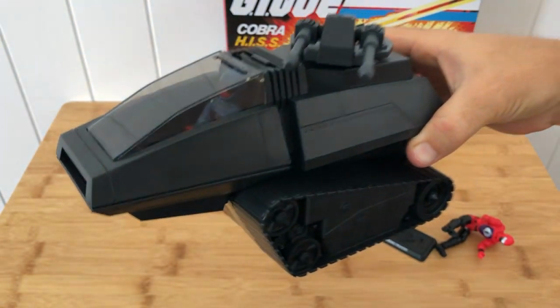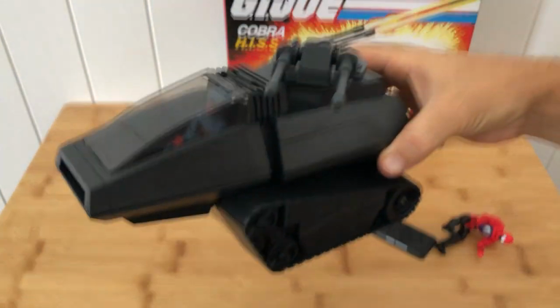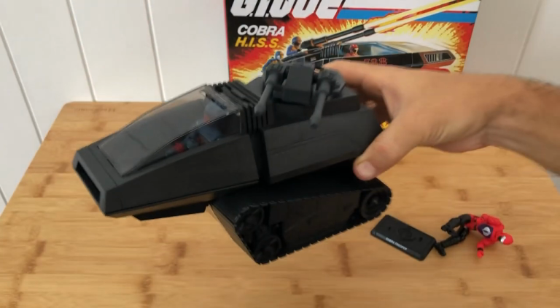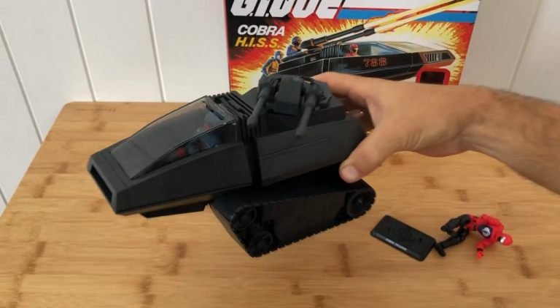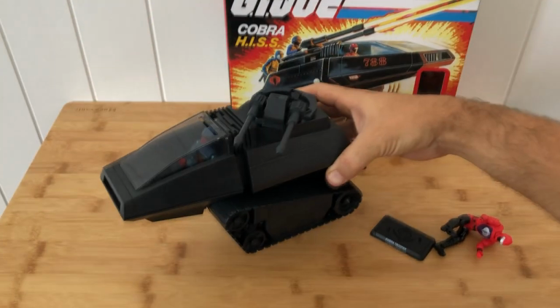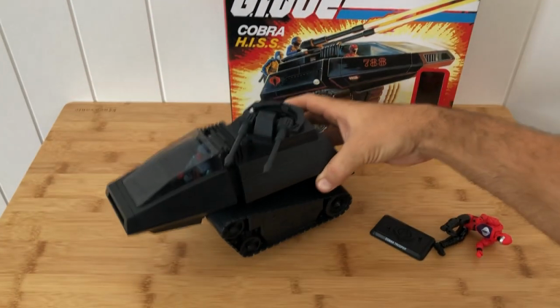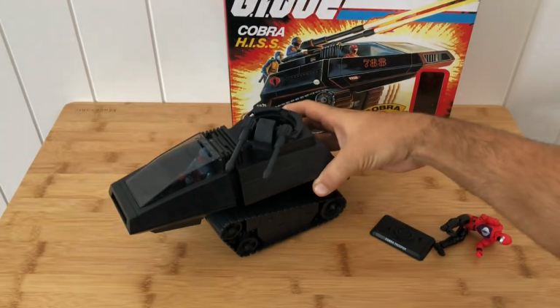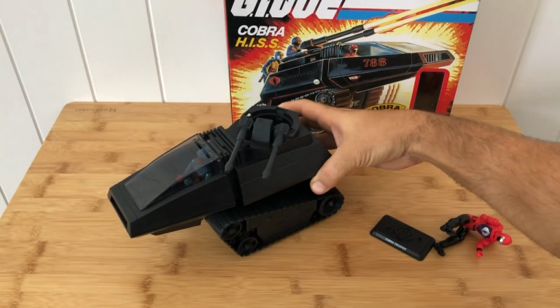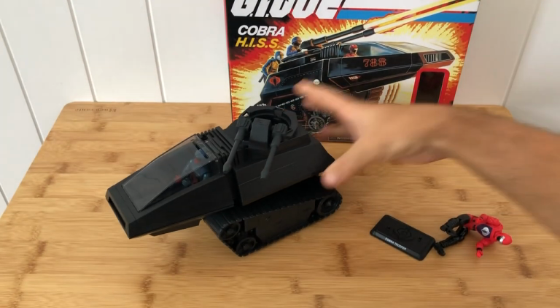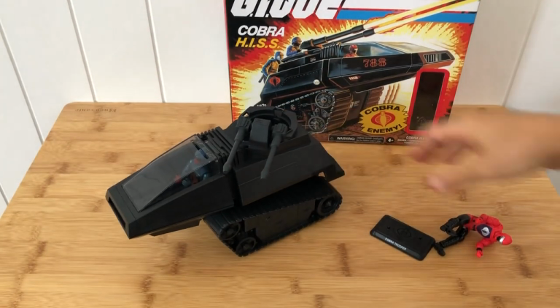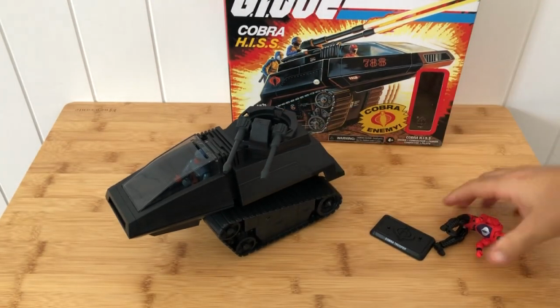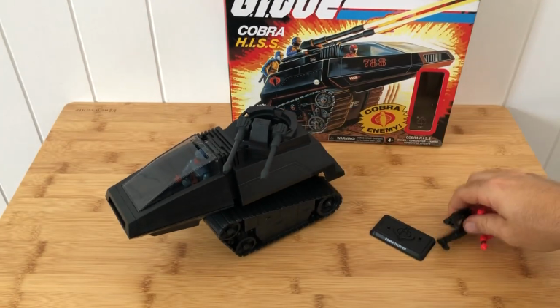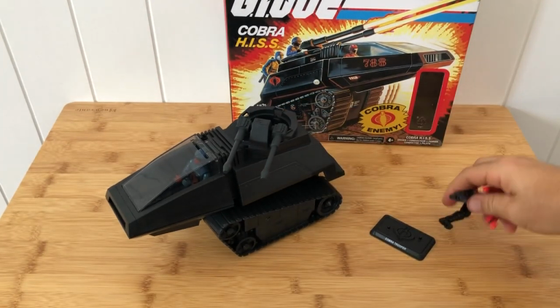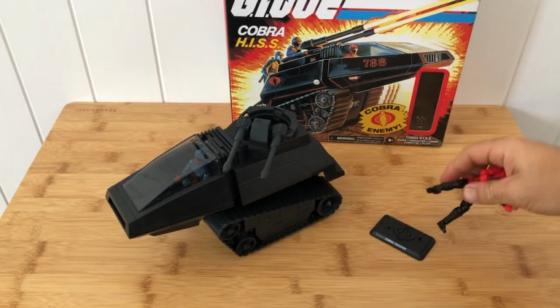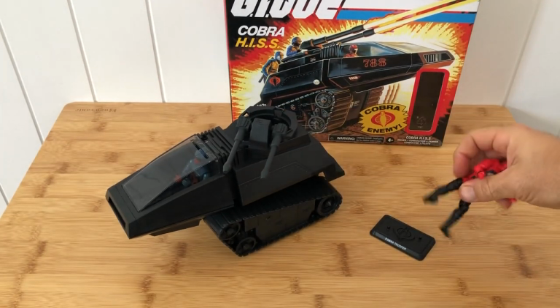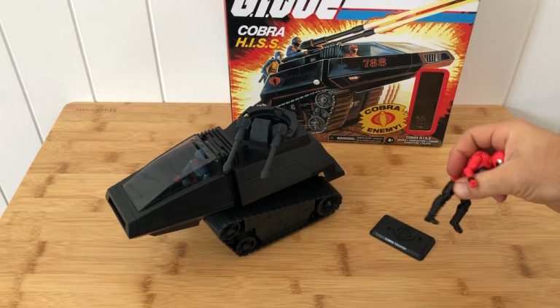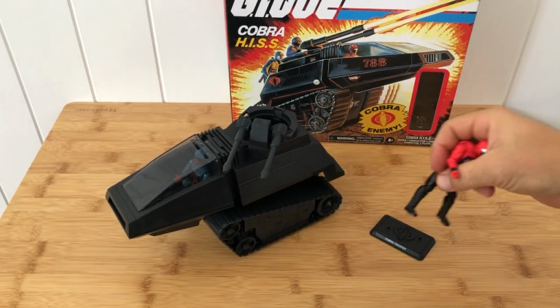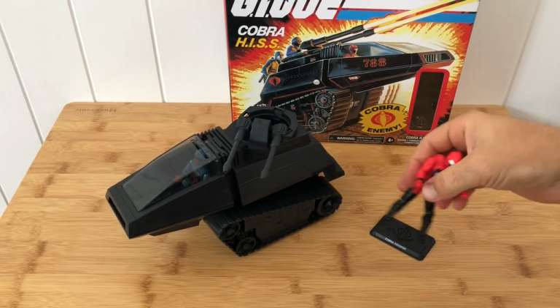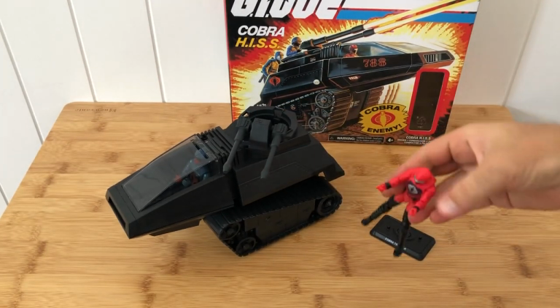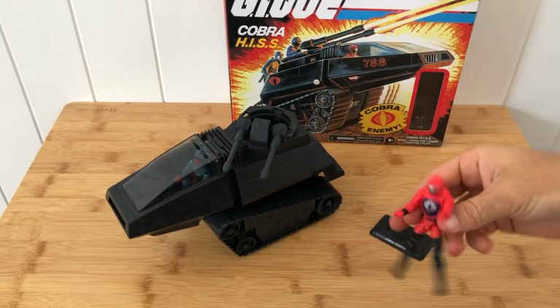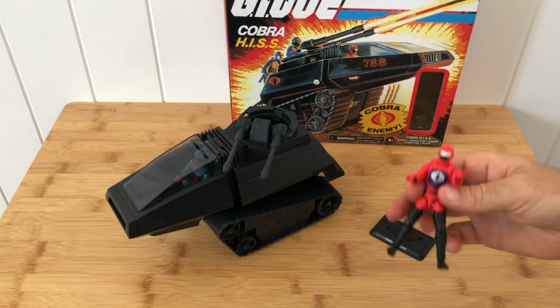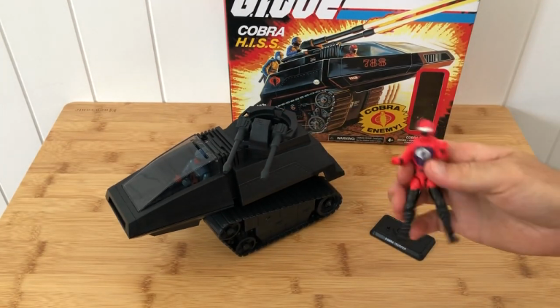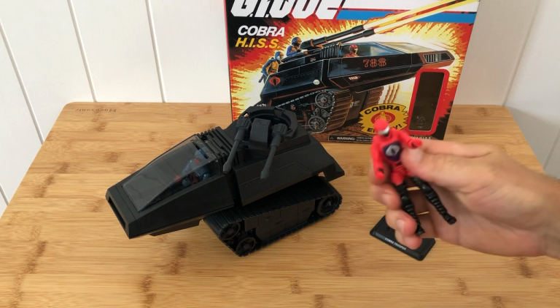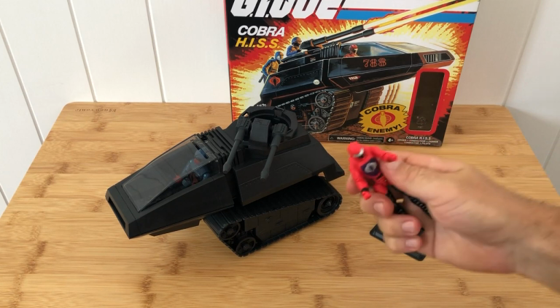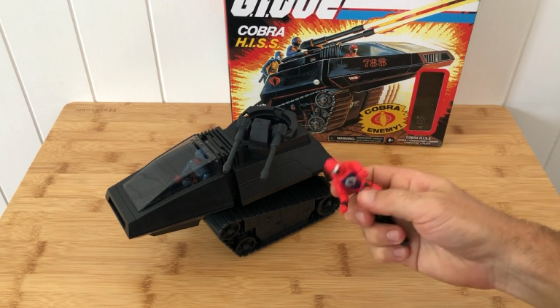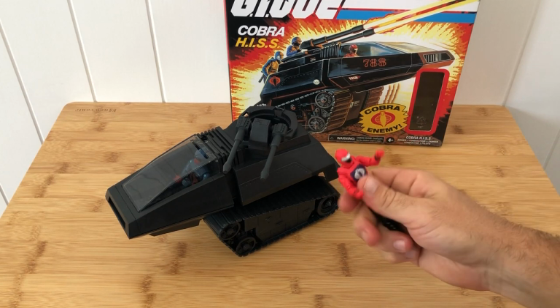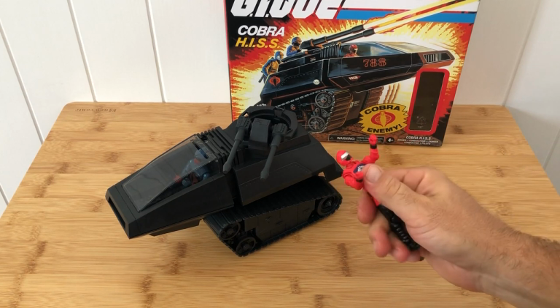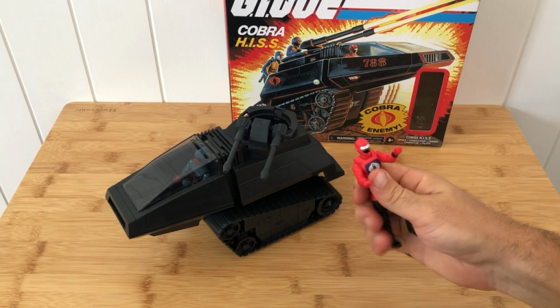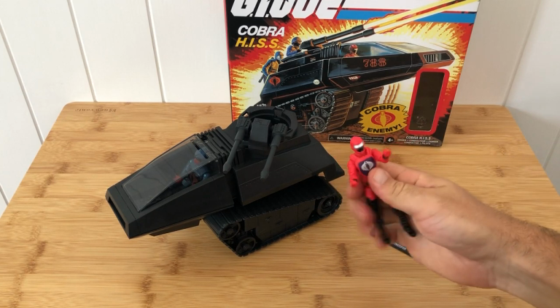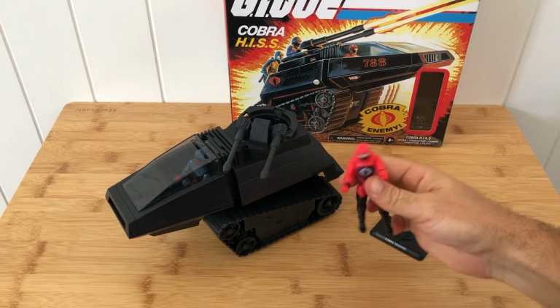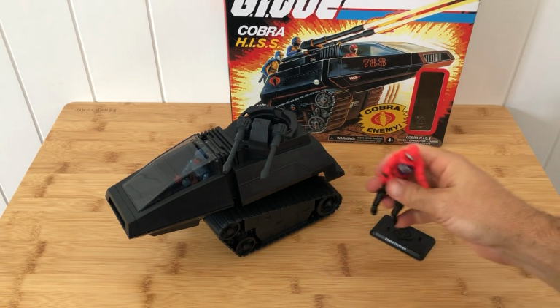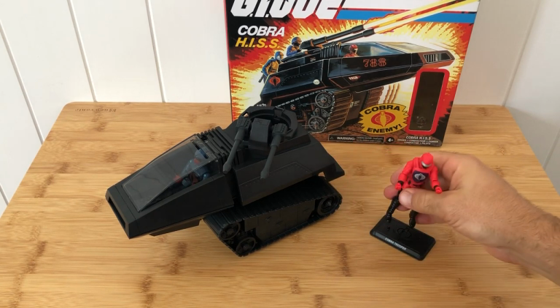I'm going to get my Hiss Tank sorted up, and we're going to take it for some maneuvers — perhaps after dark.